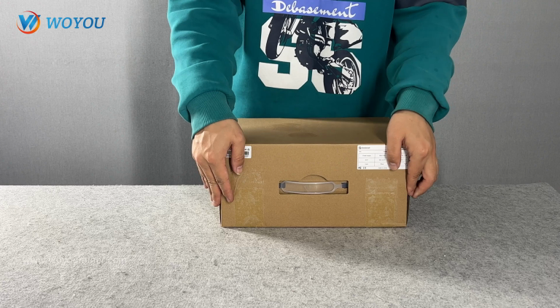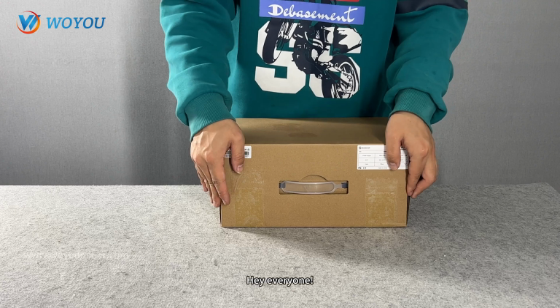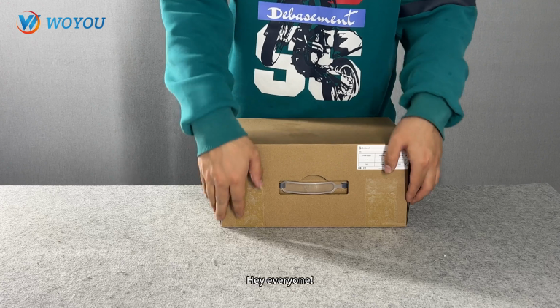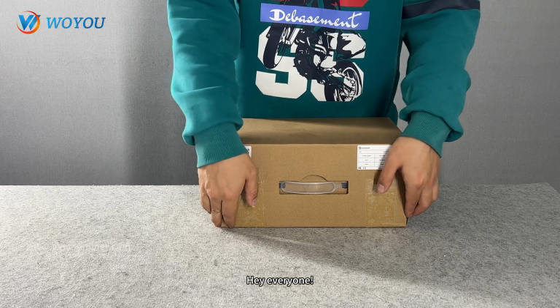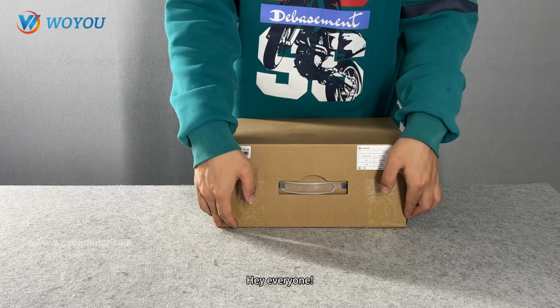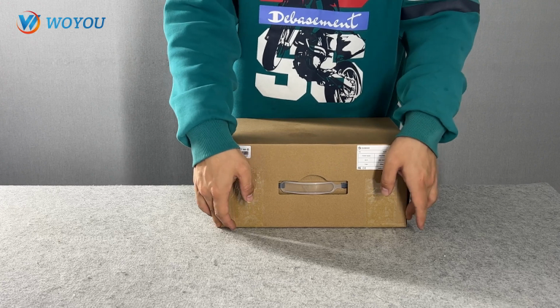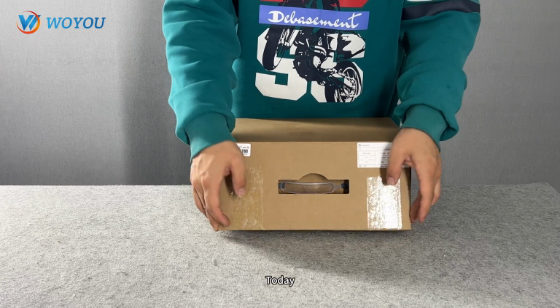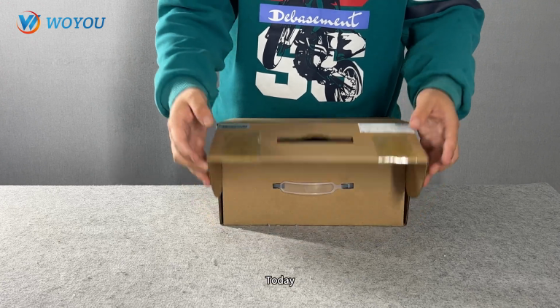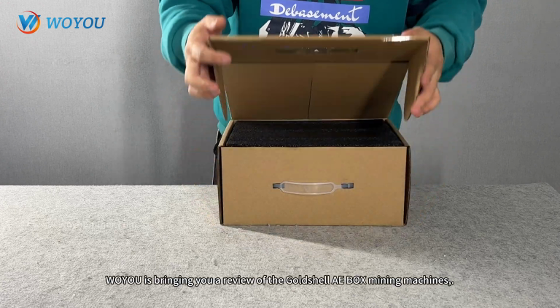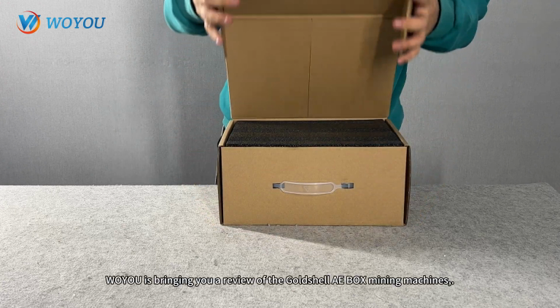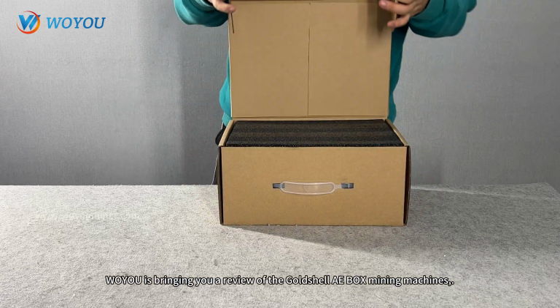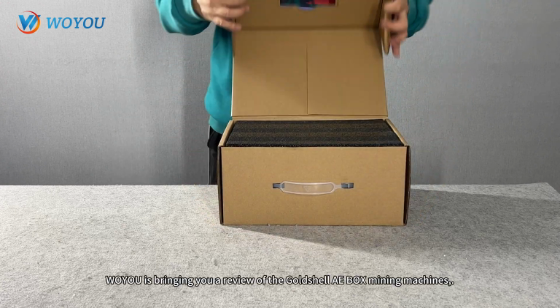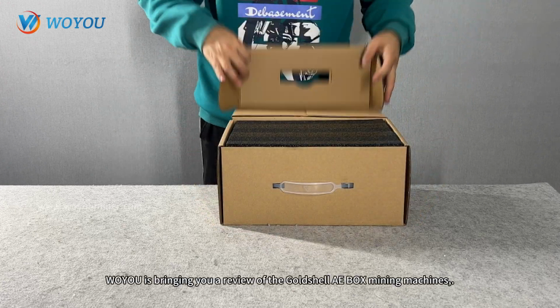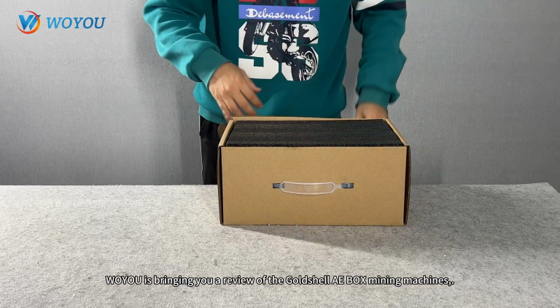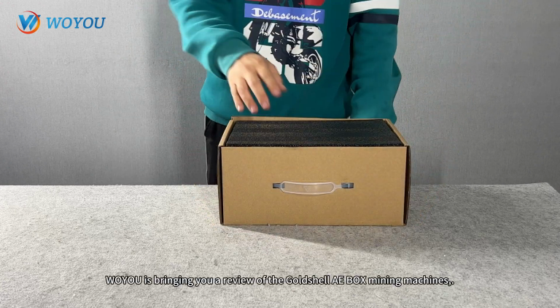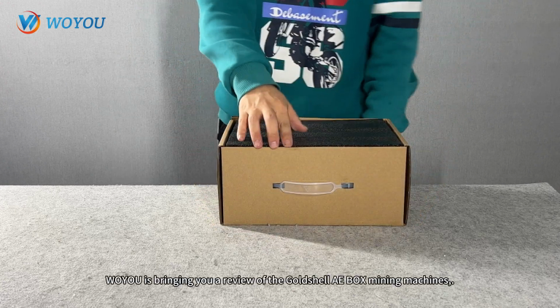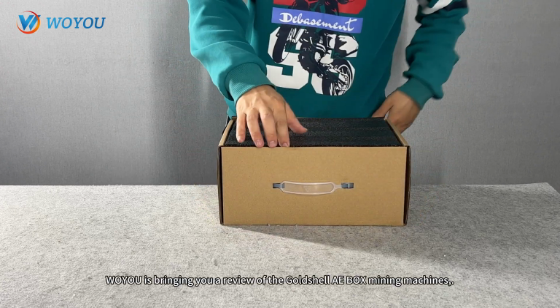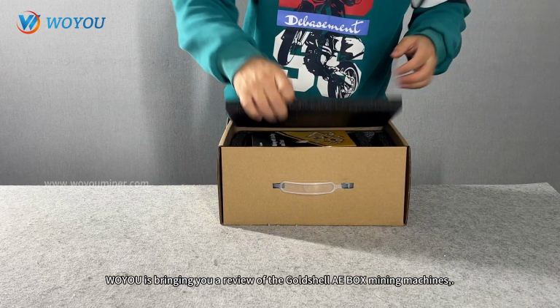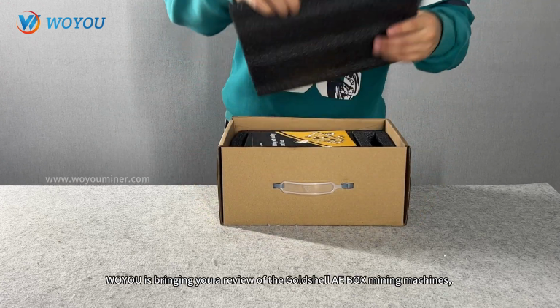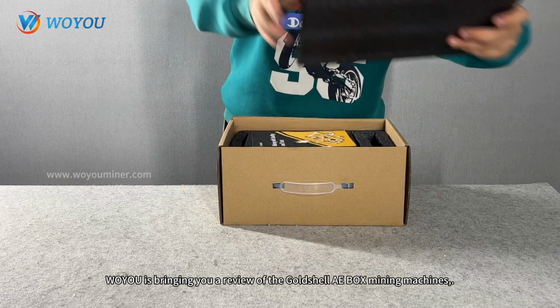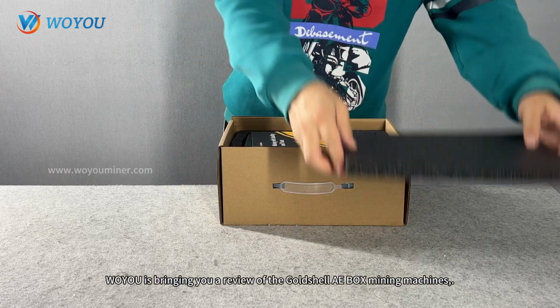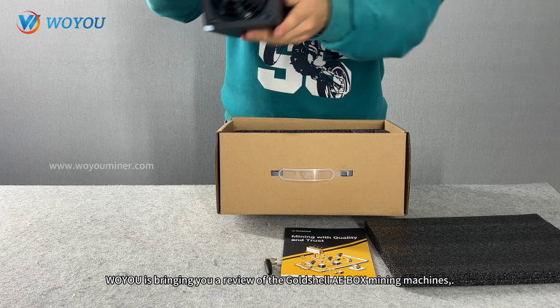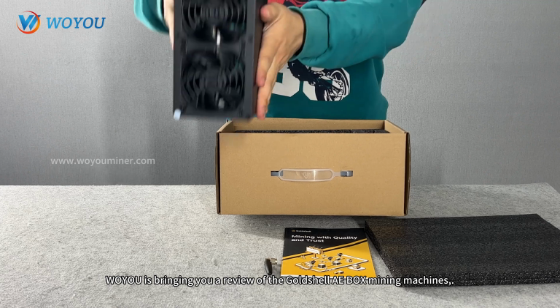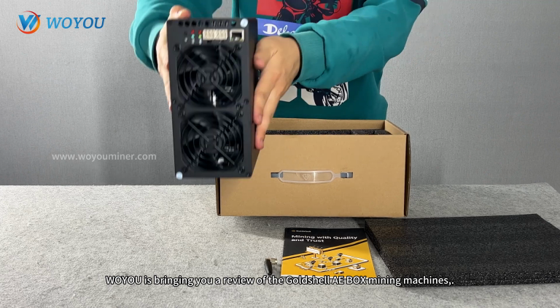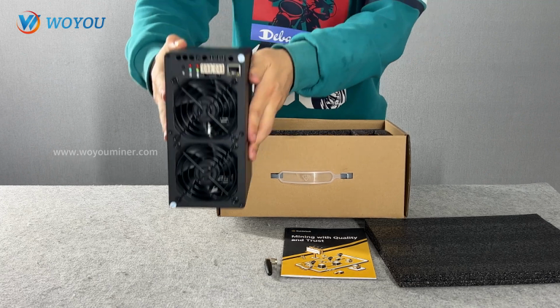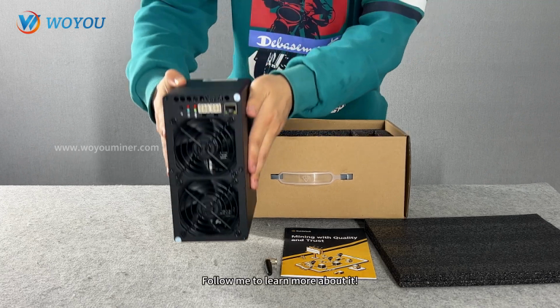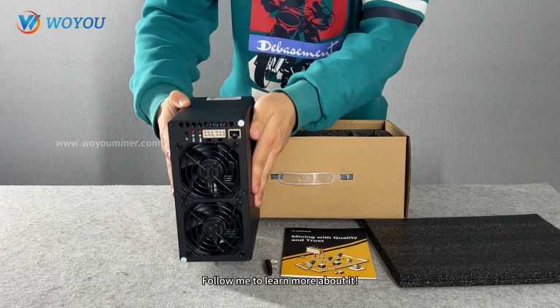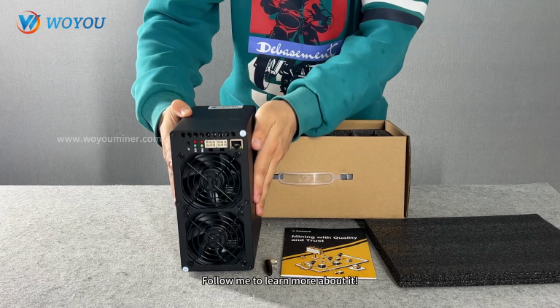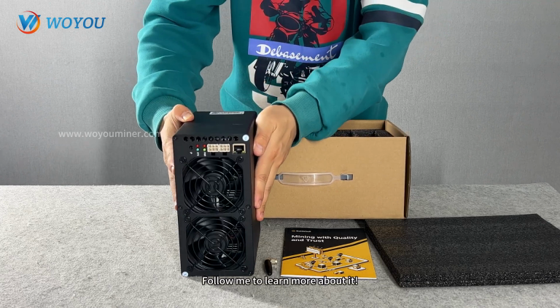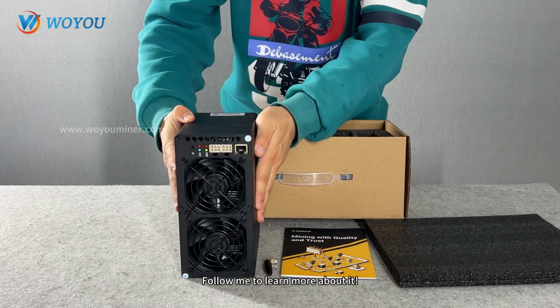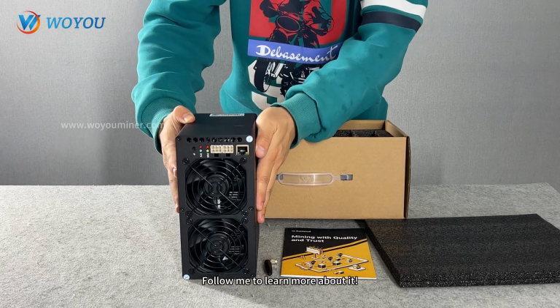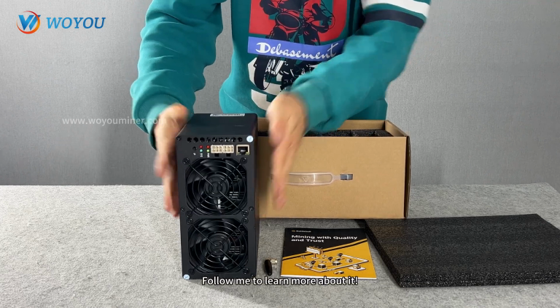Hey everyone! Today, Woyuu is bringing you a review of the Goldshell Aebox mining machine. Follow me to learn more about it.